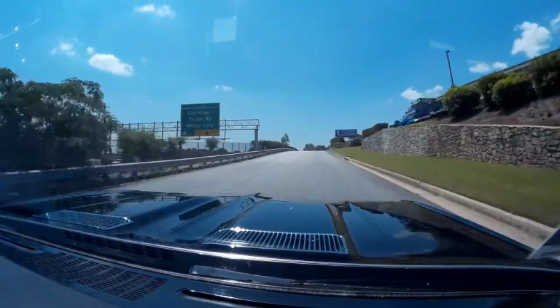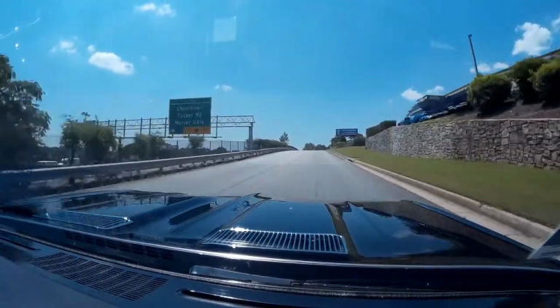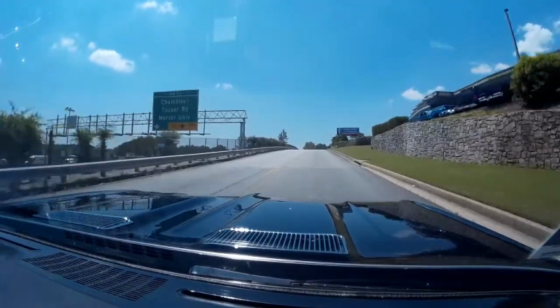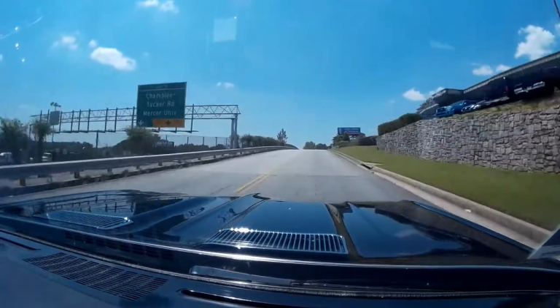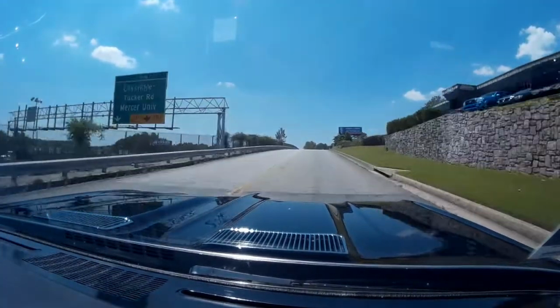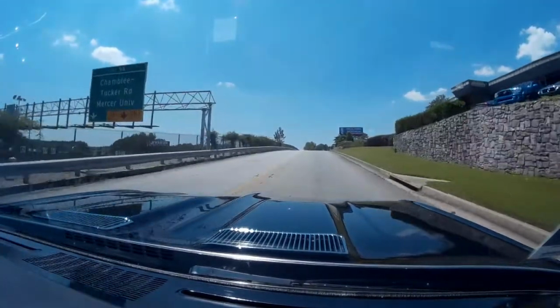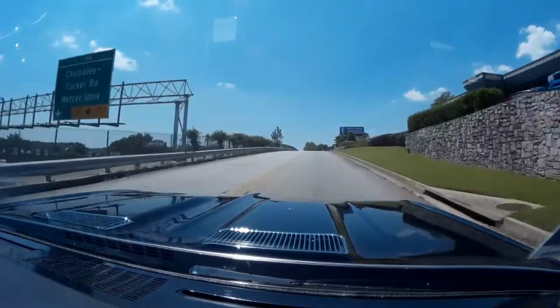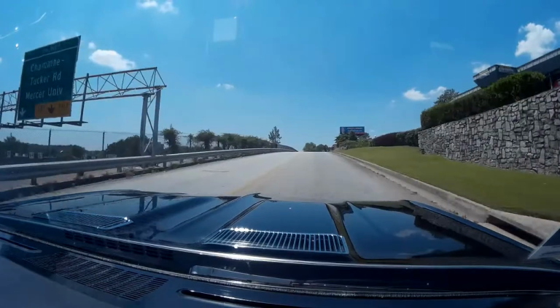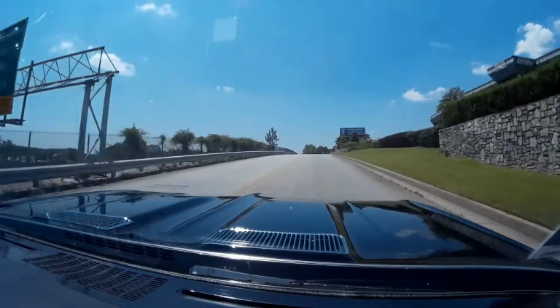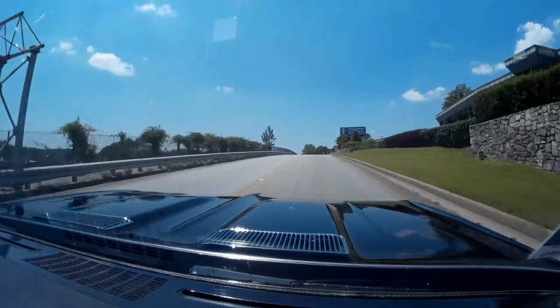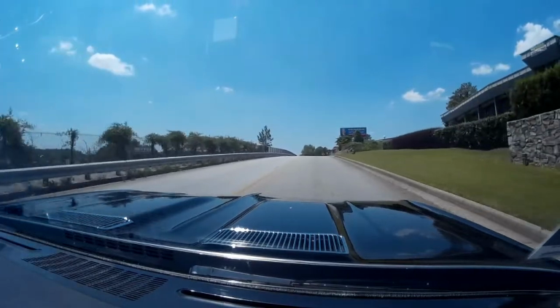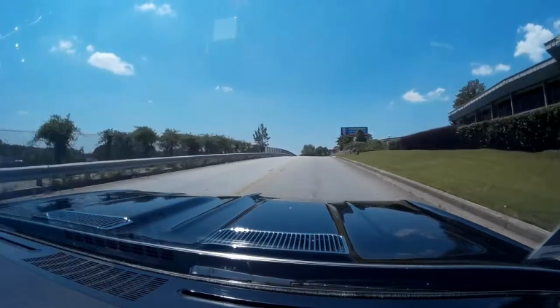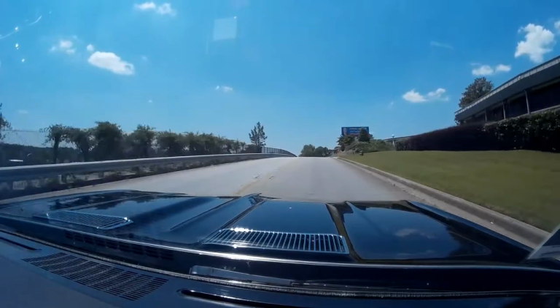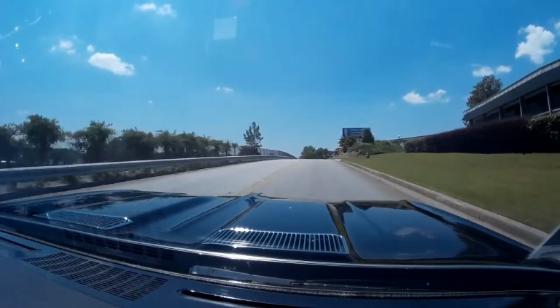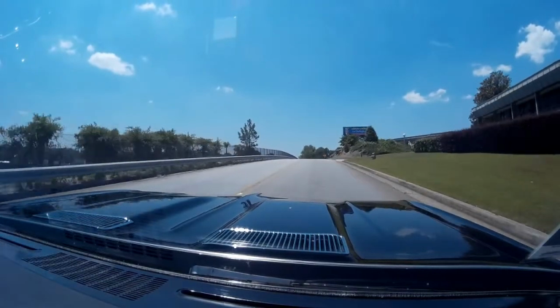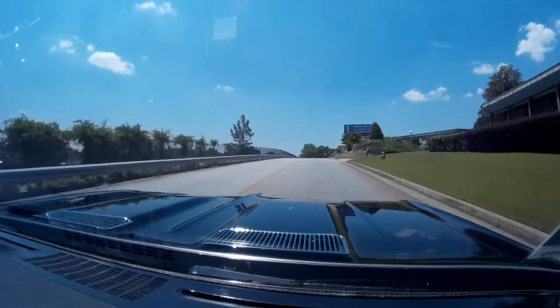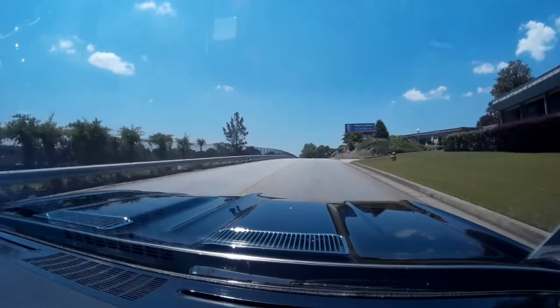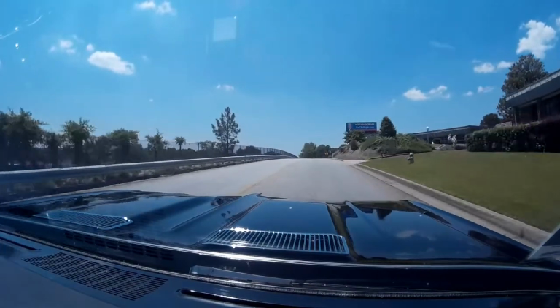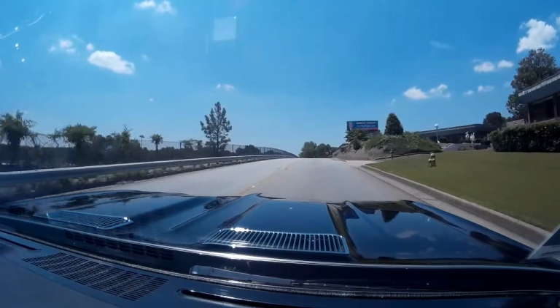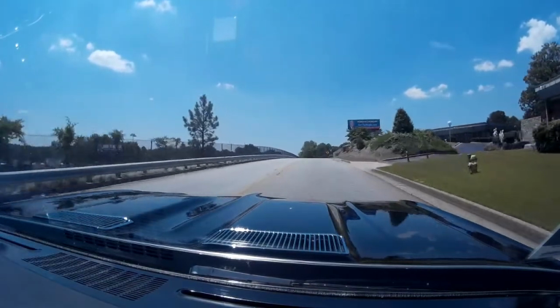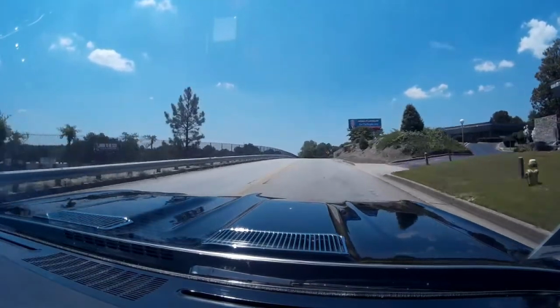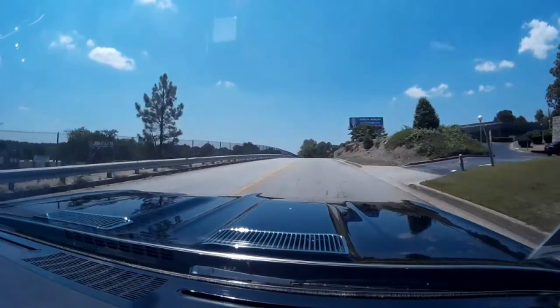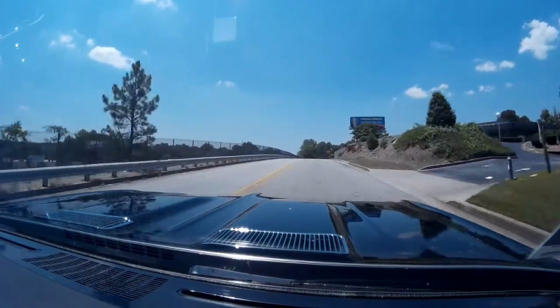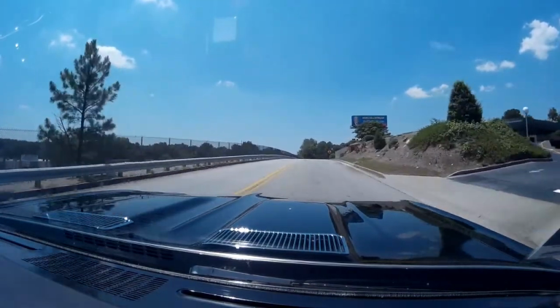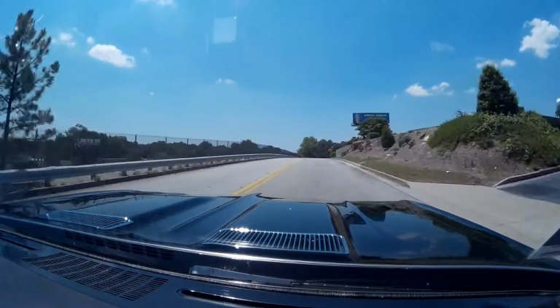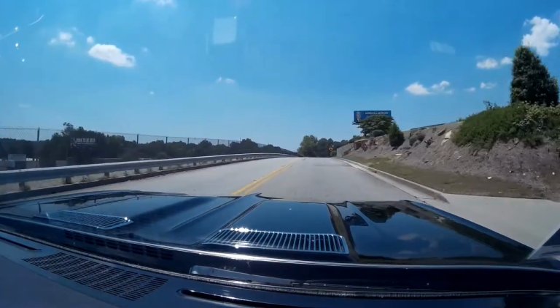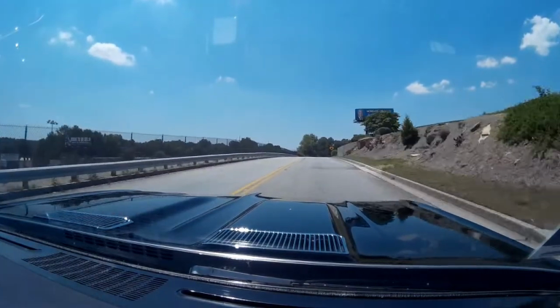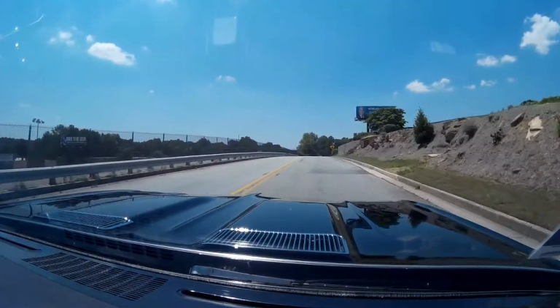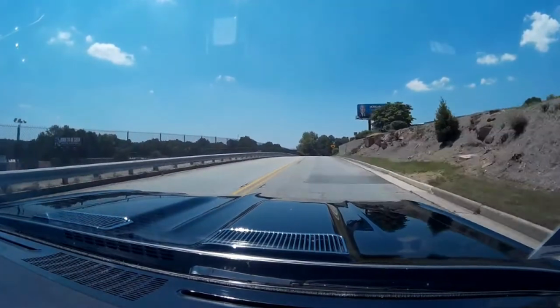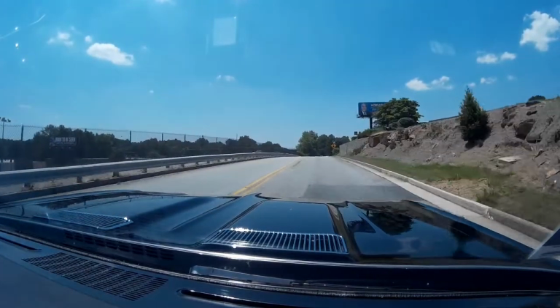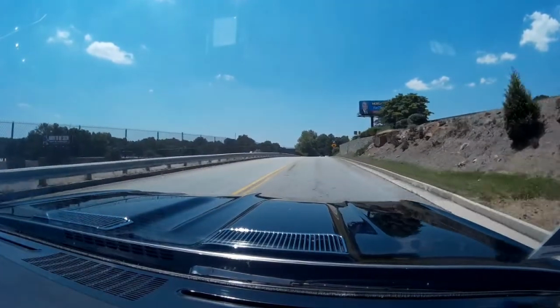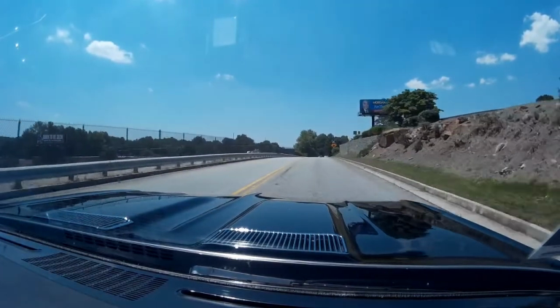I'm going to have to go for a longer ride this time. This is a beautiful car and a lot of fun — brings back a lot of good memories.